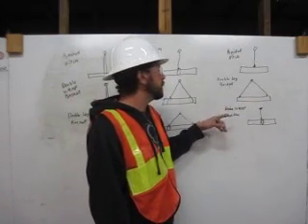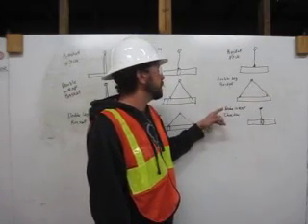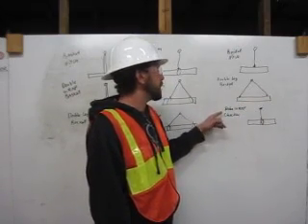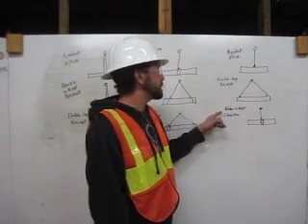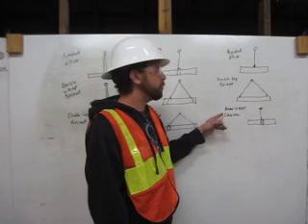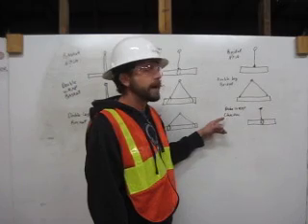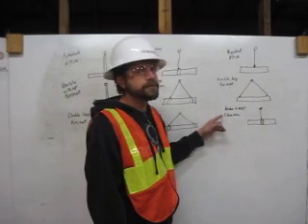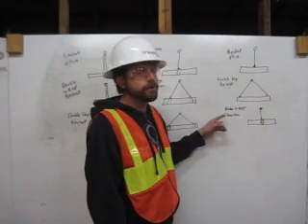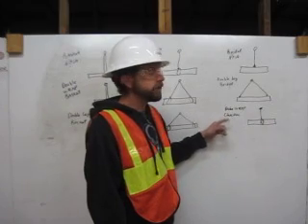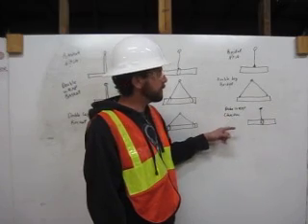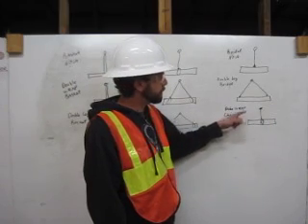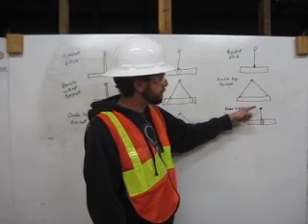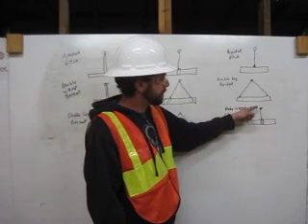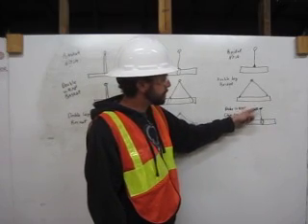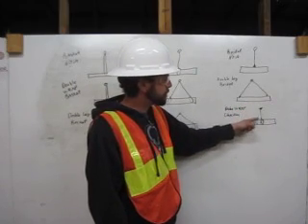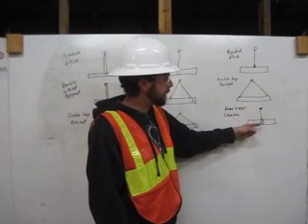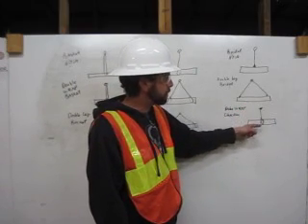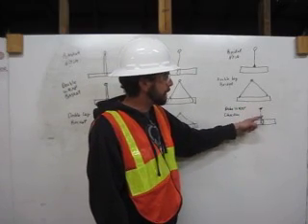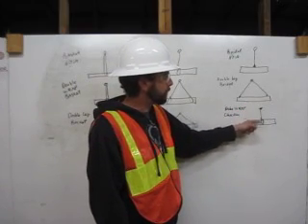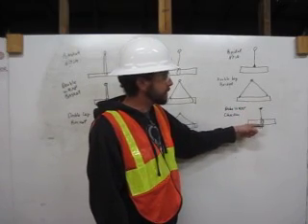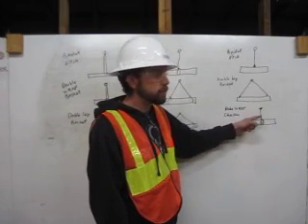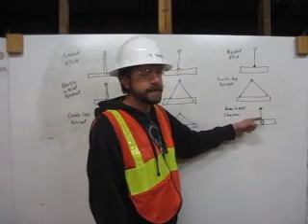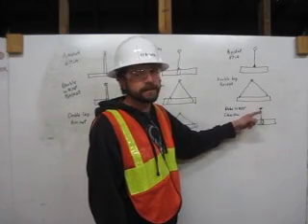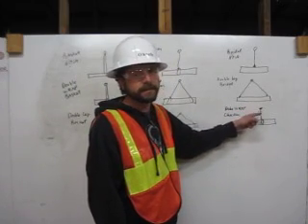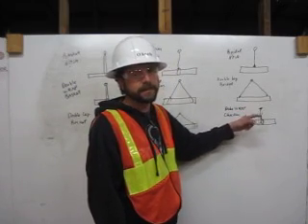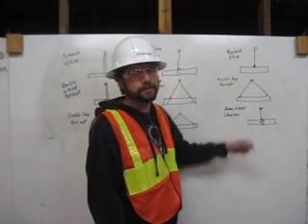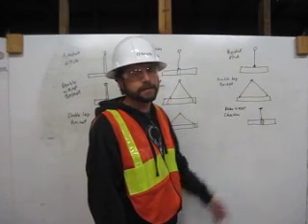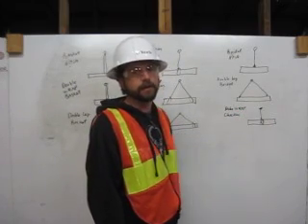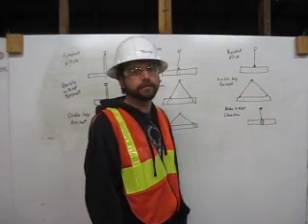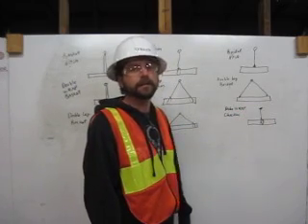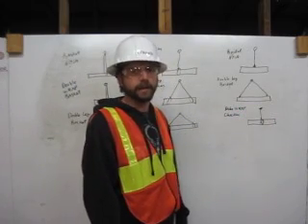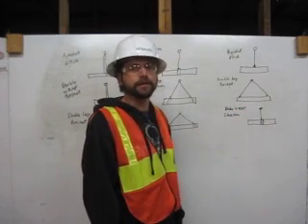We have a double wrap choker — come down from the shackle, wrap around twice and attach to itself. Thank you.